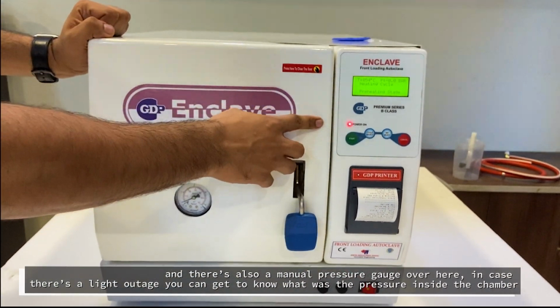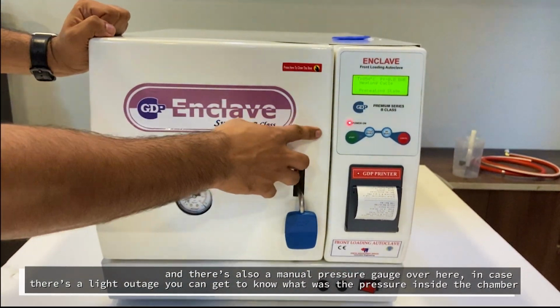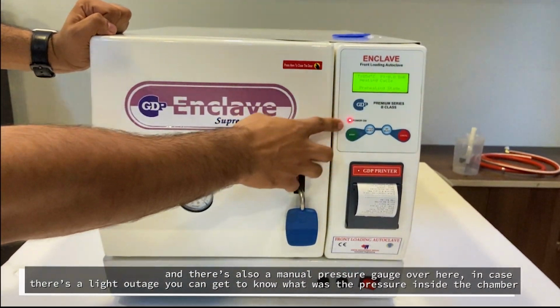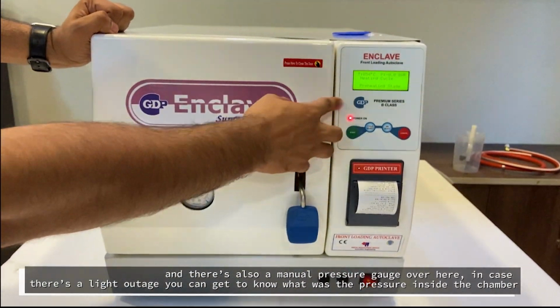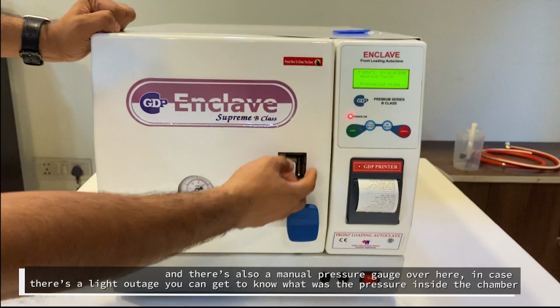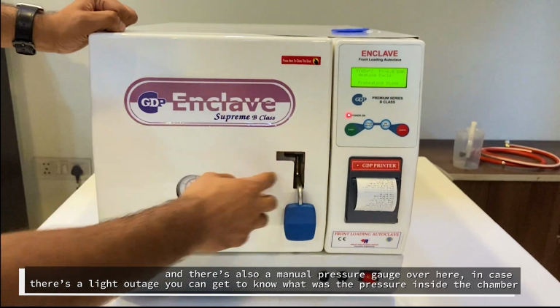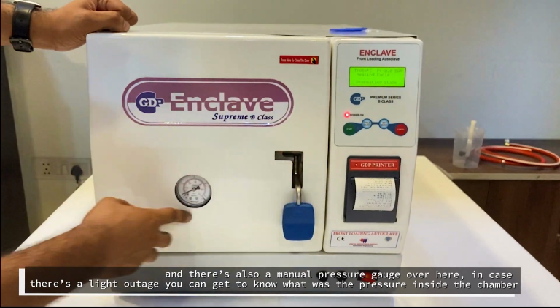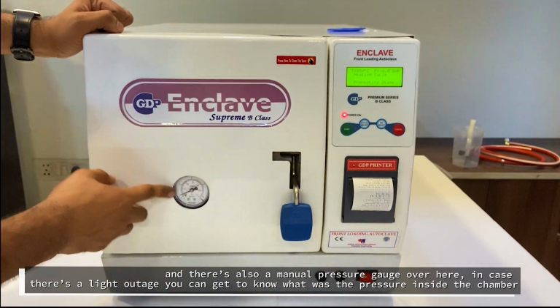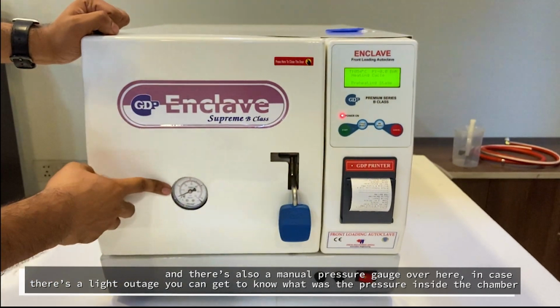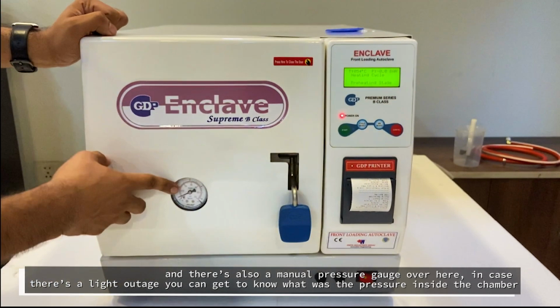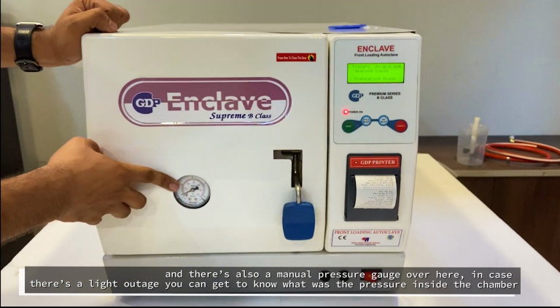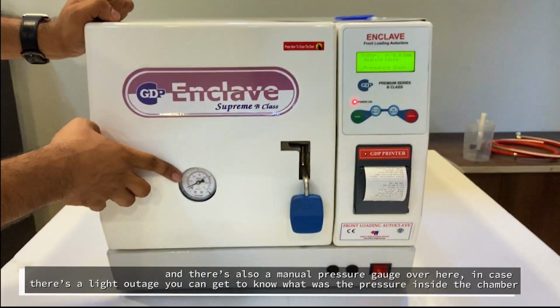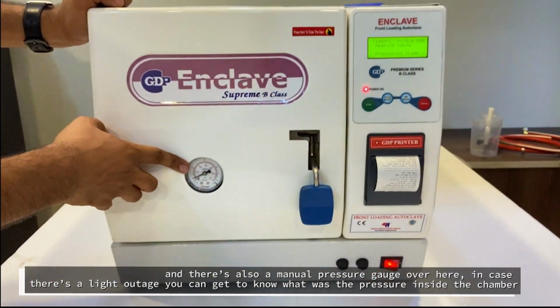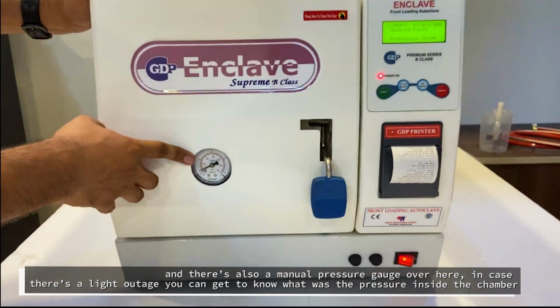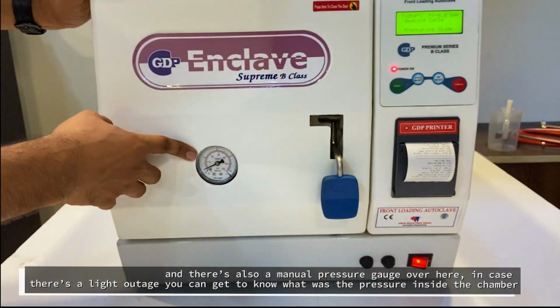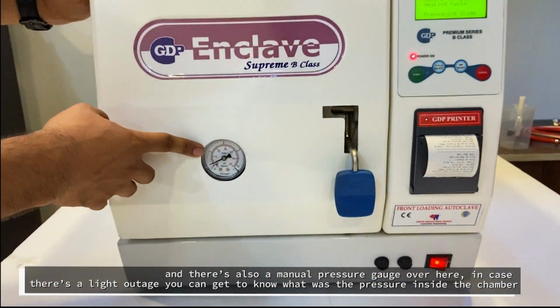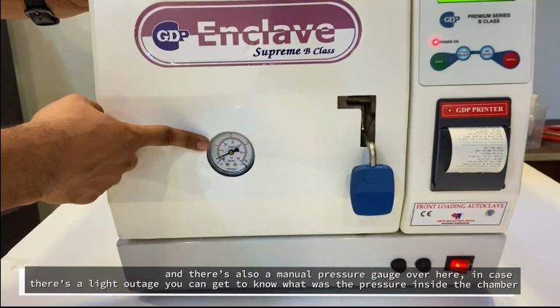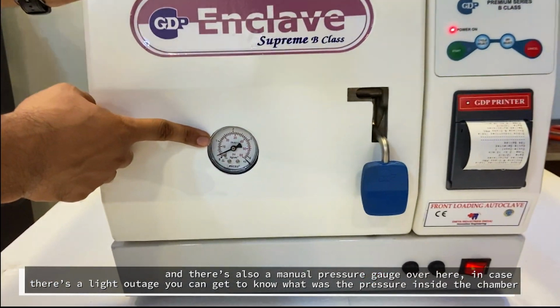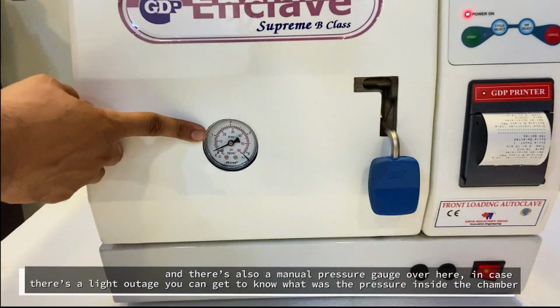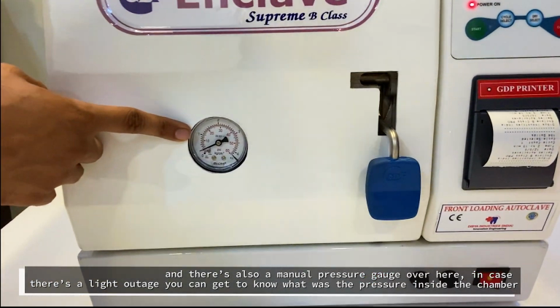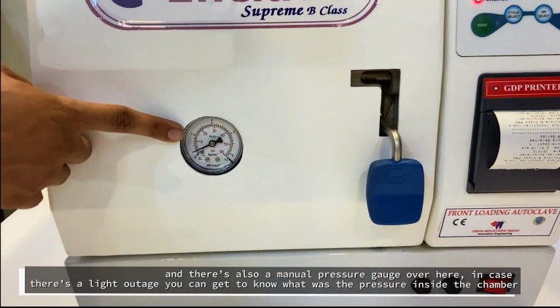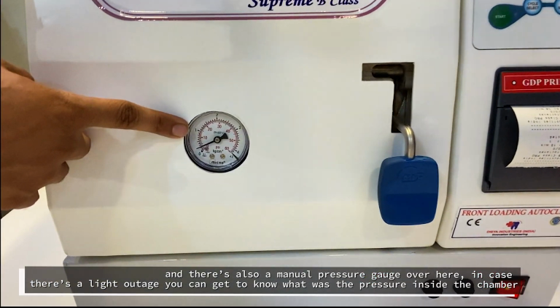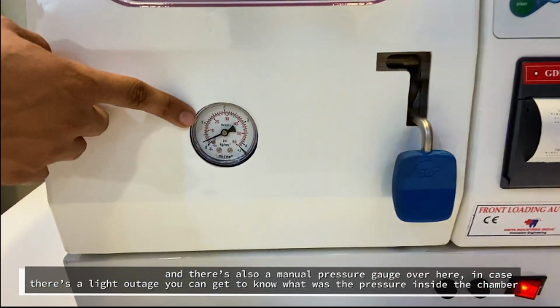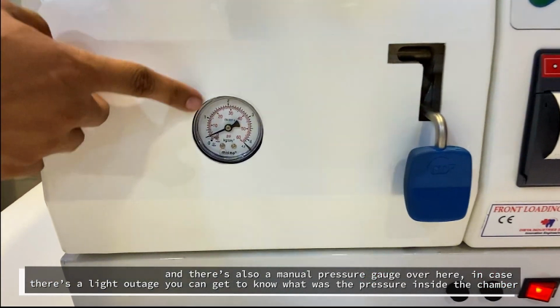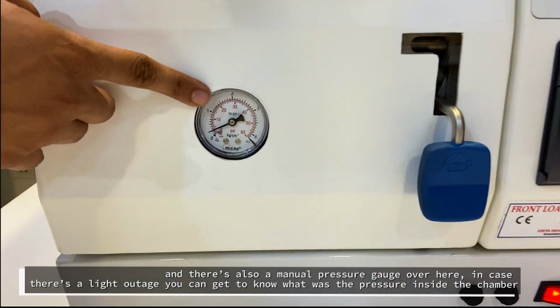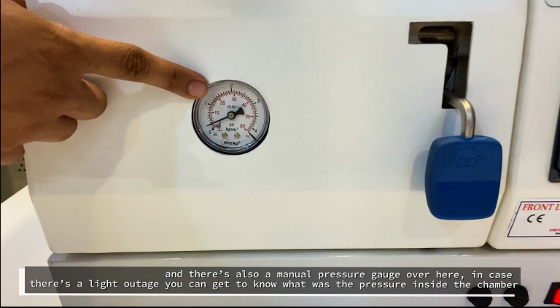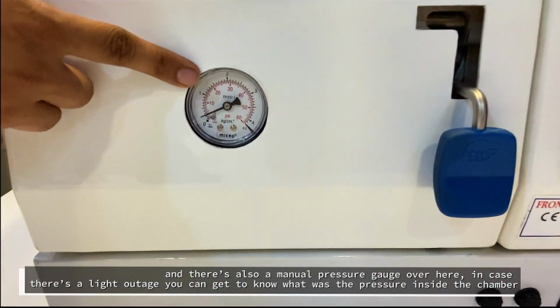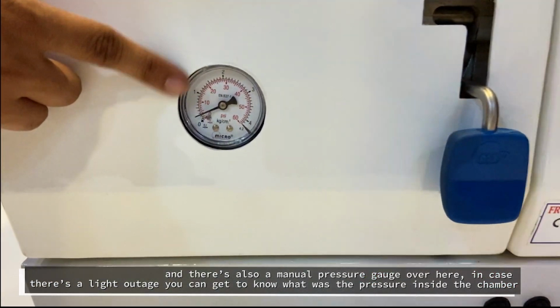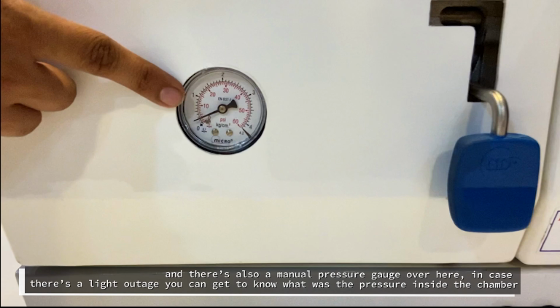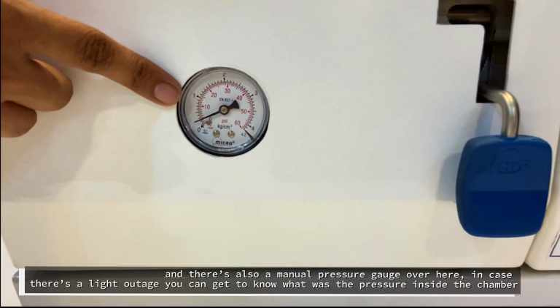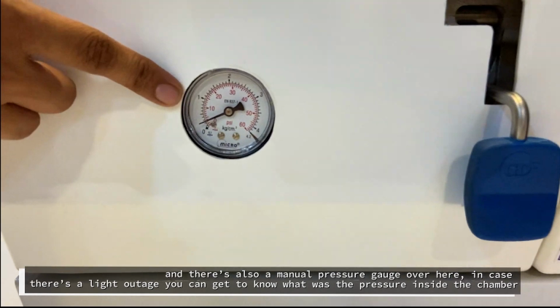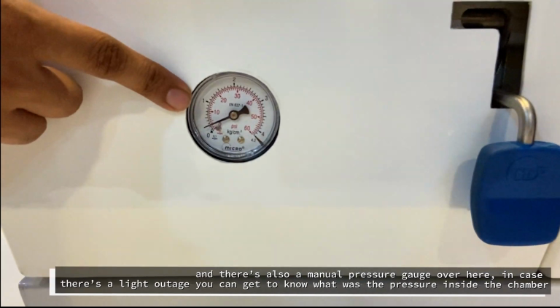There is also a manual pressure gauge. In case of a power outage, we can use it to find out what the pressure inside the chamber was.